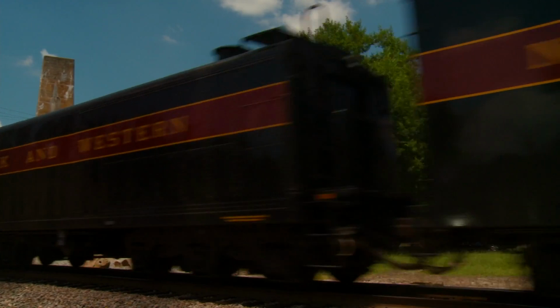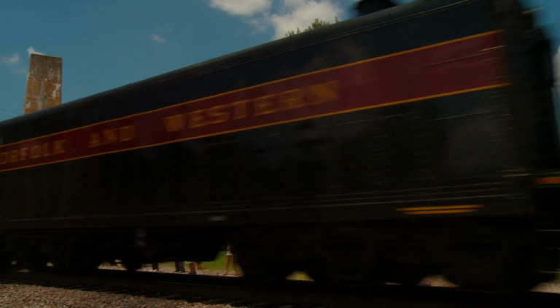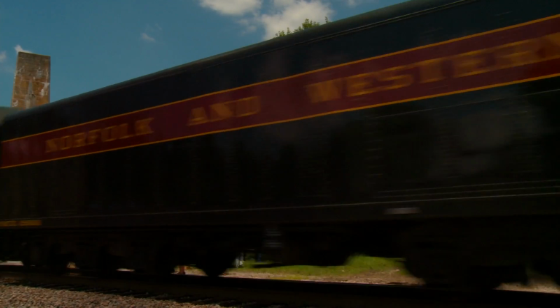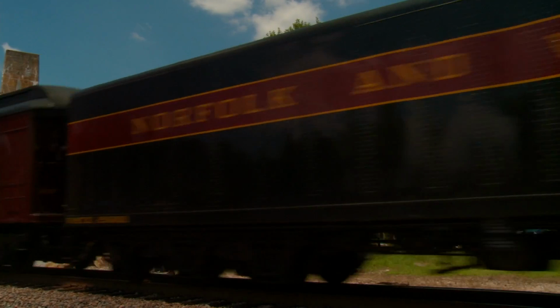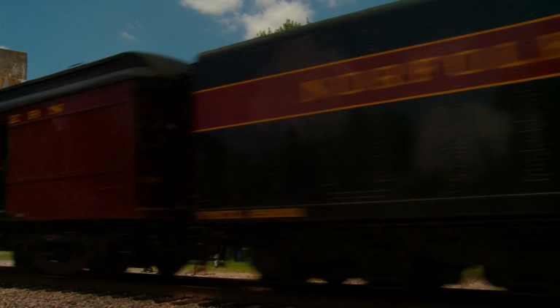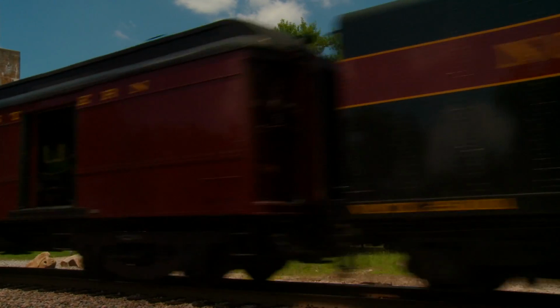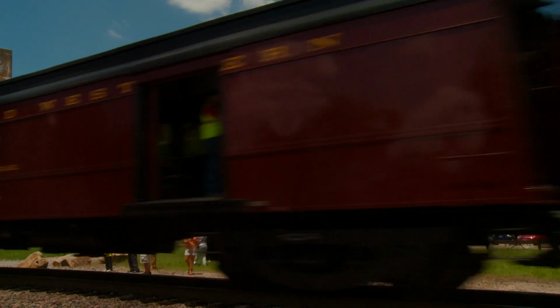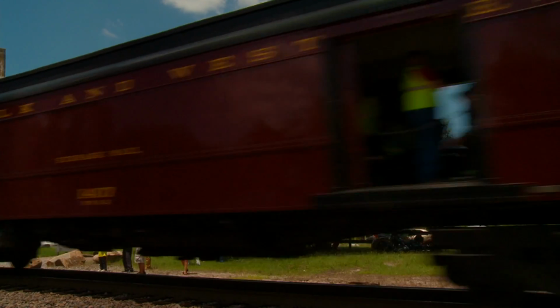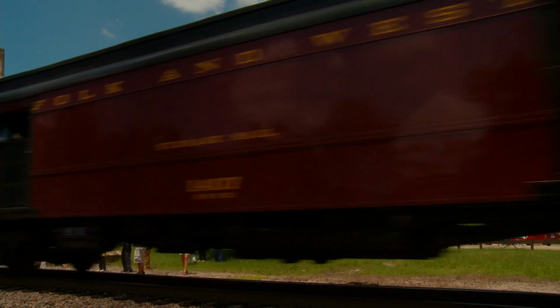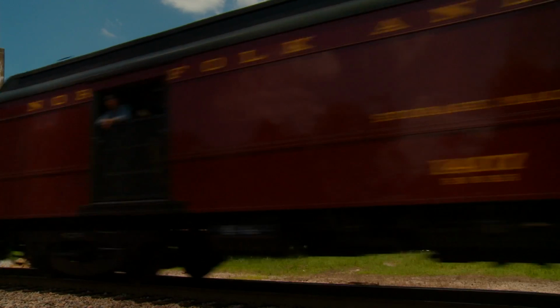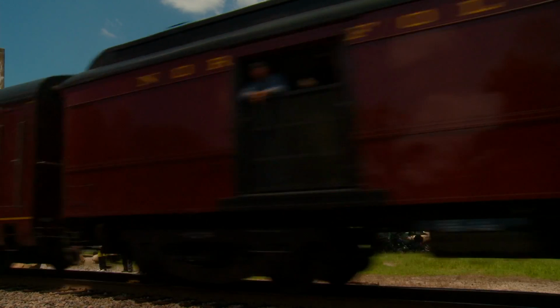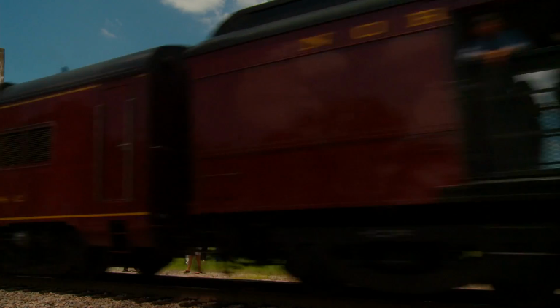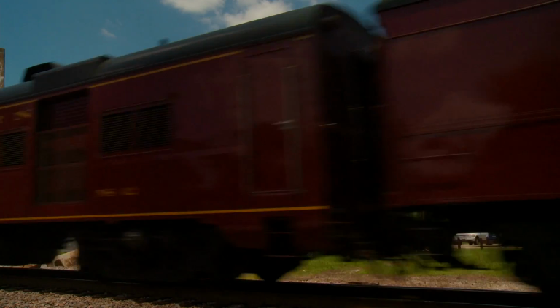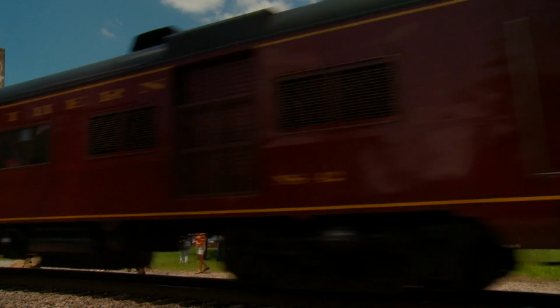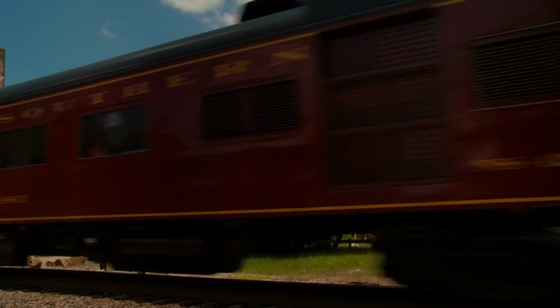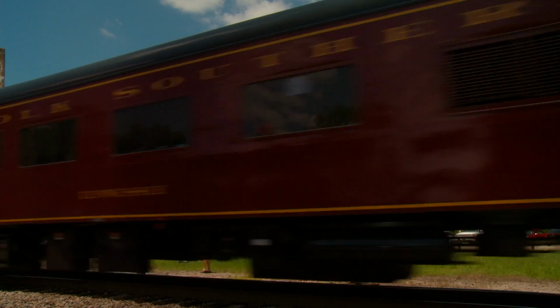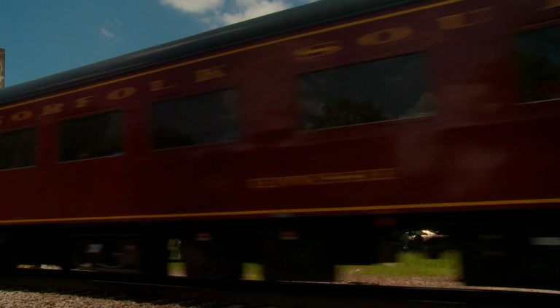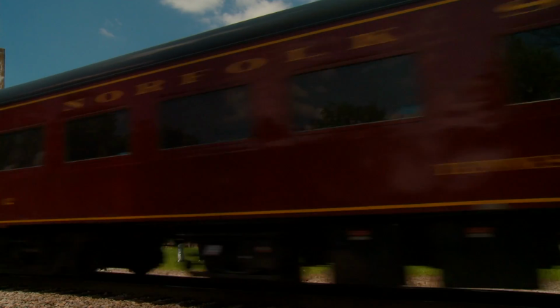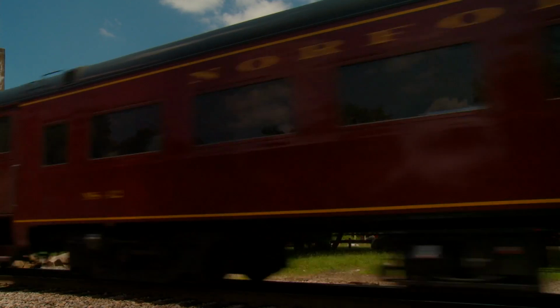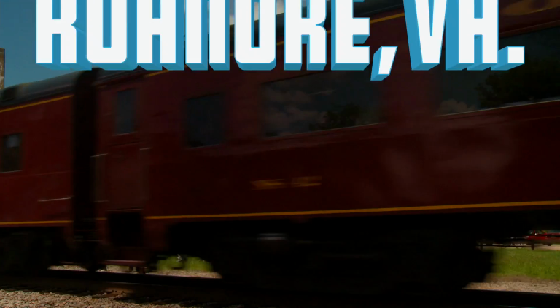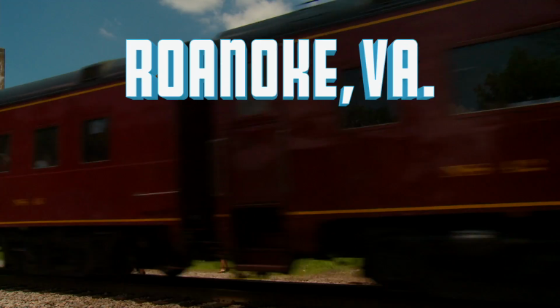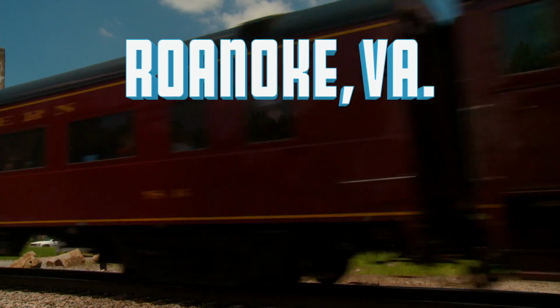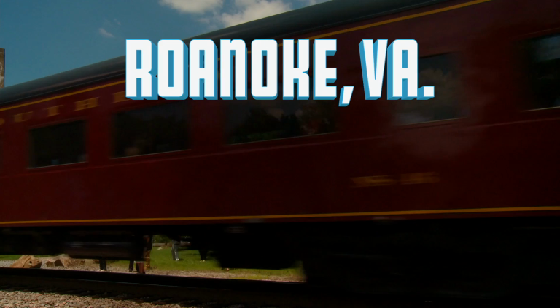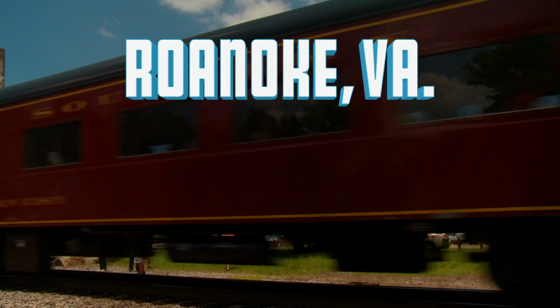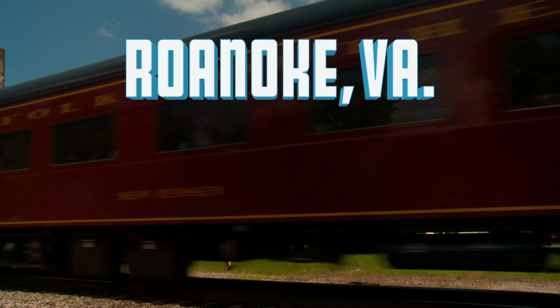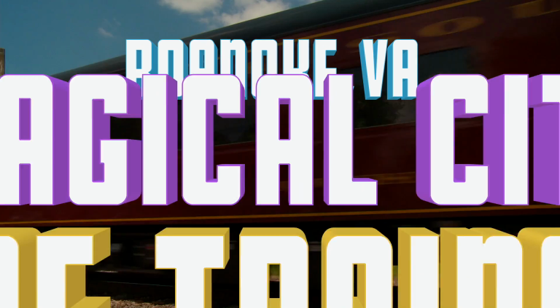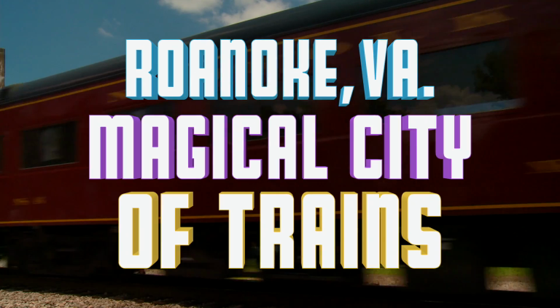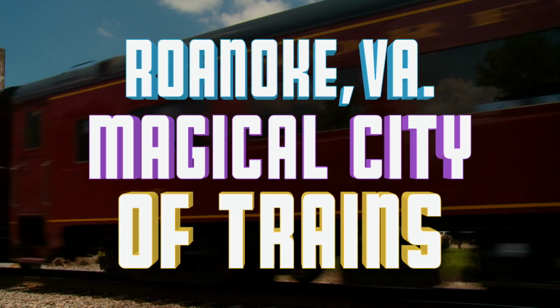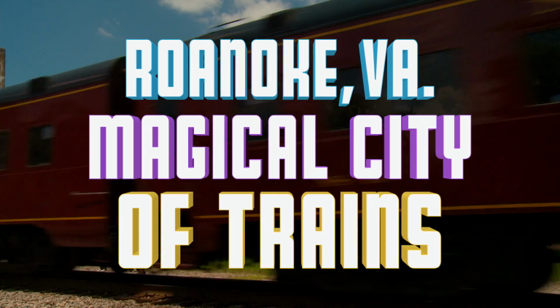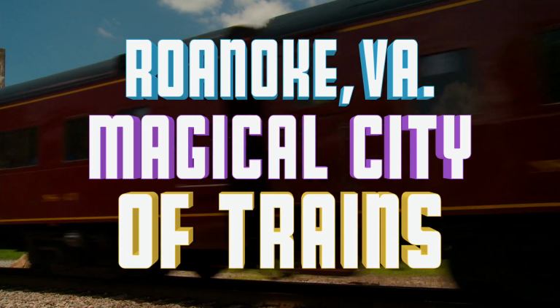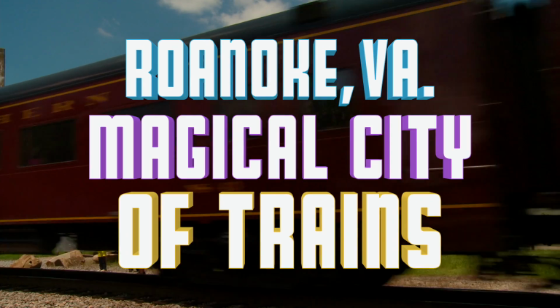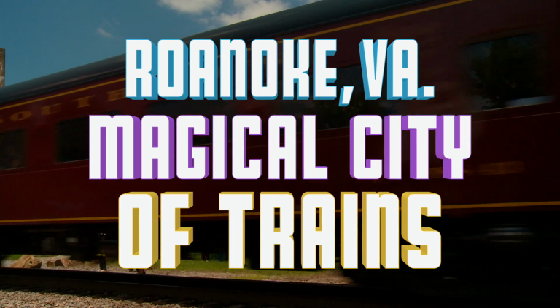Hey, Trainiacs. Choo Choo Bob here. Join me now as we explore Roanoke, Virginia, the magical city of trains.